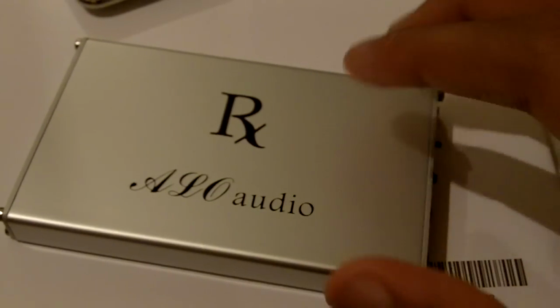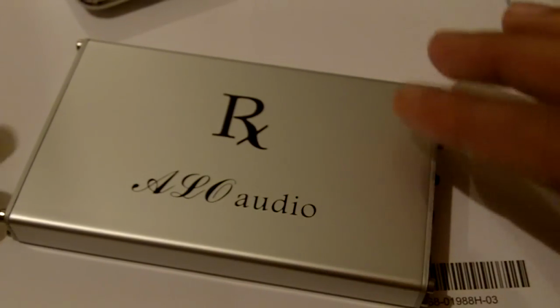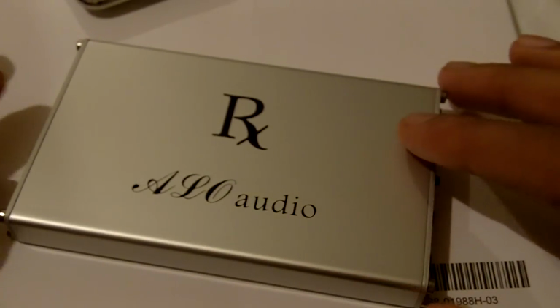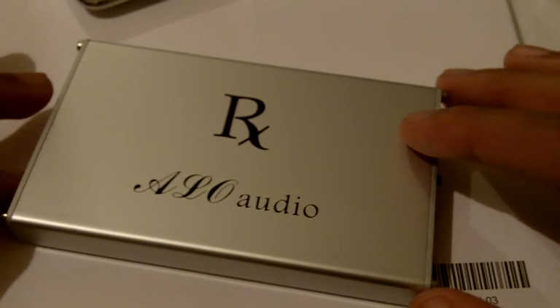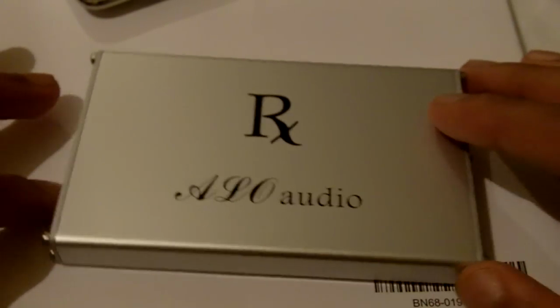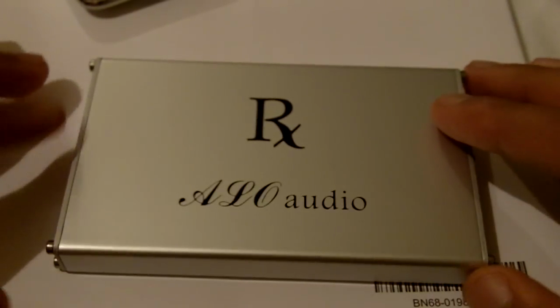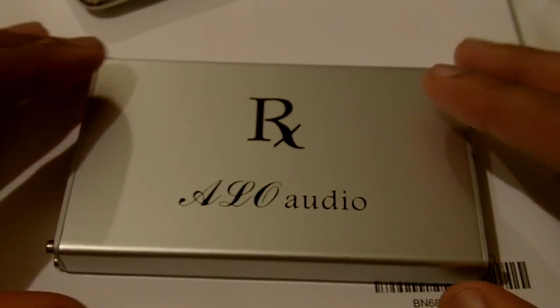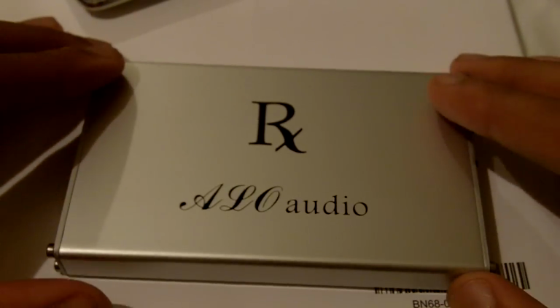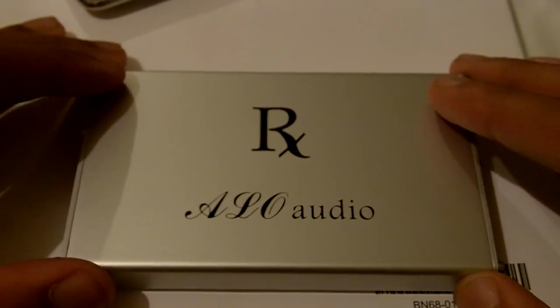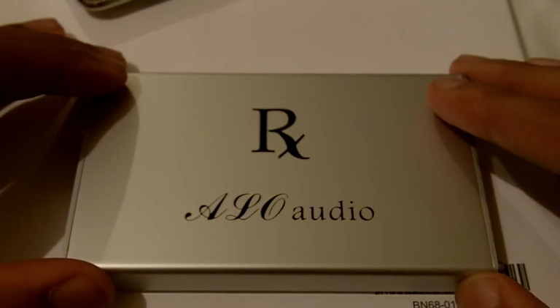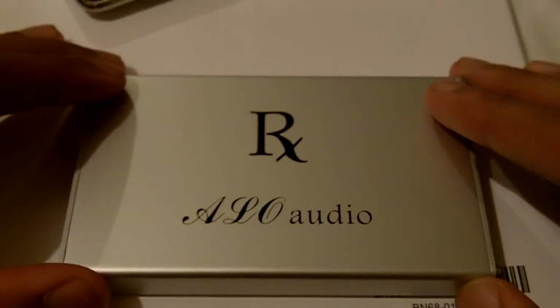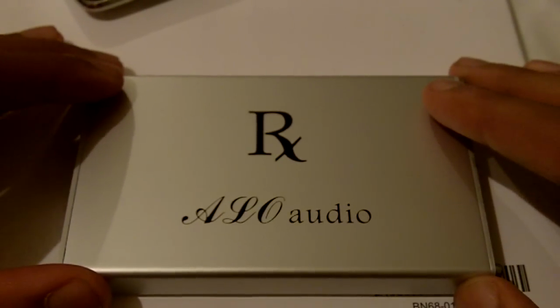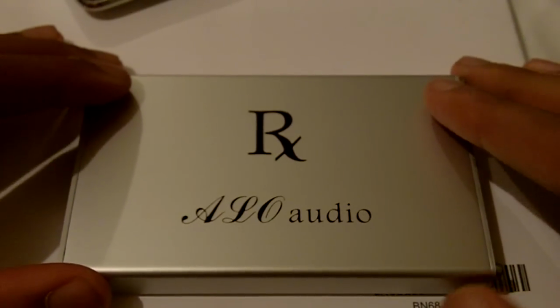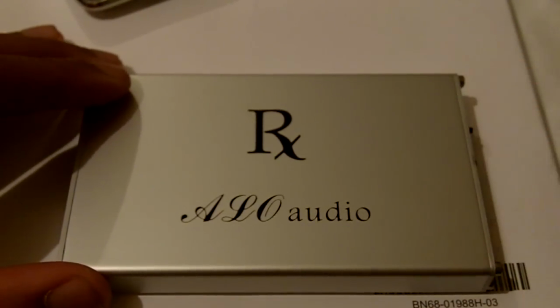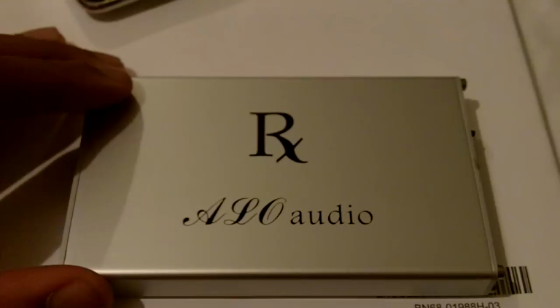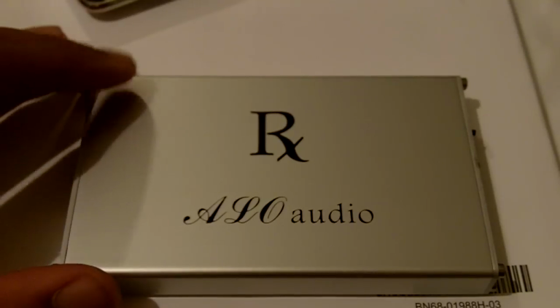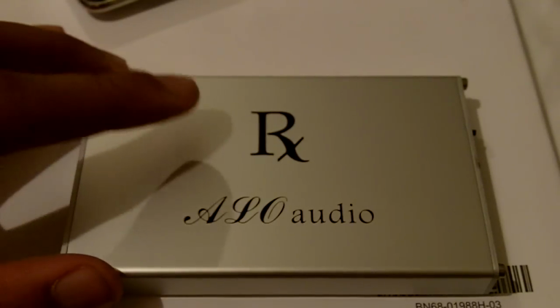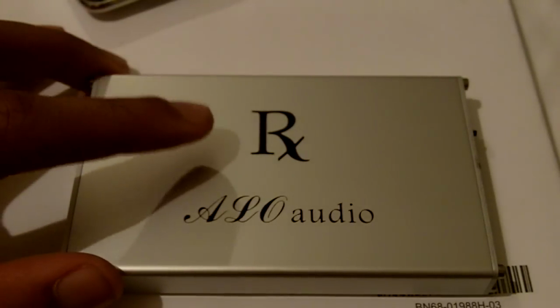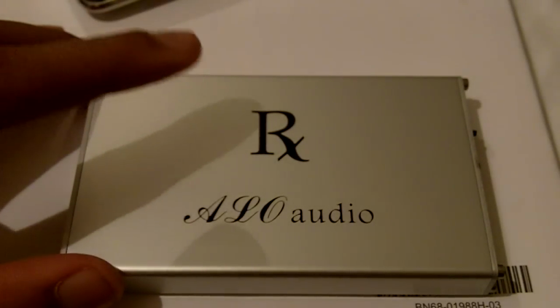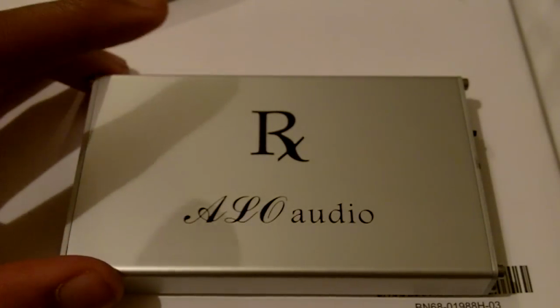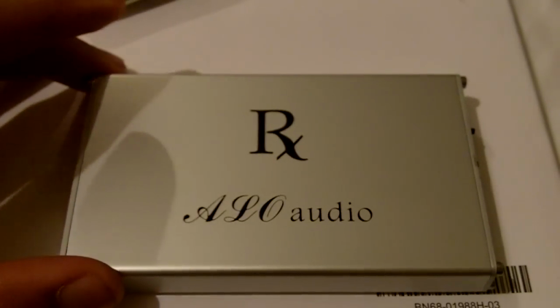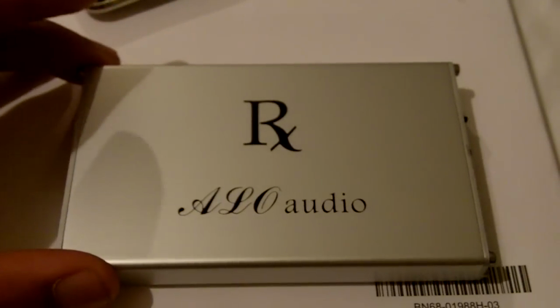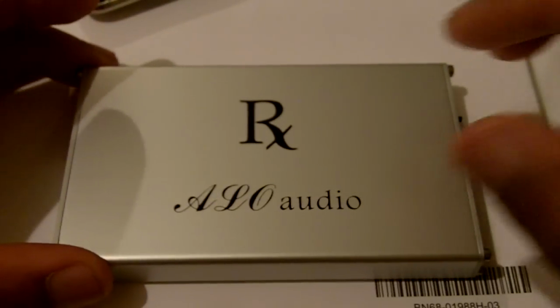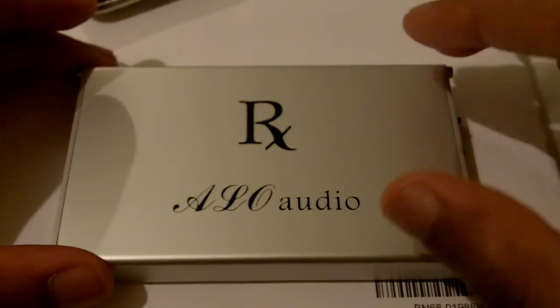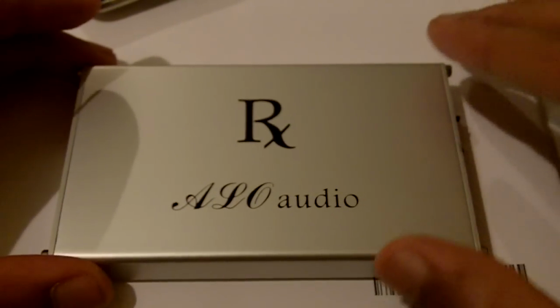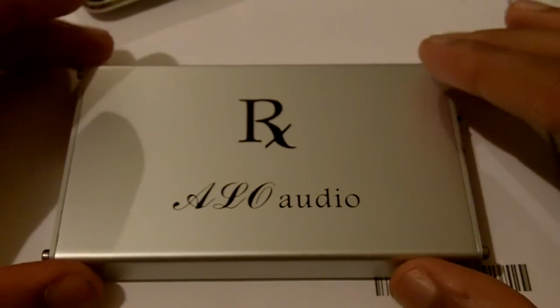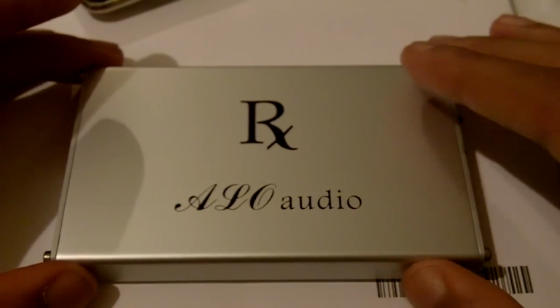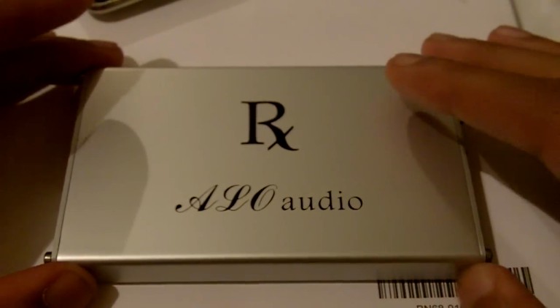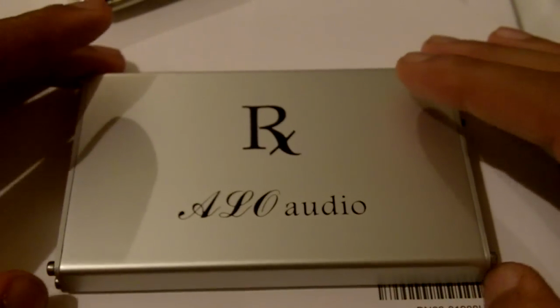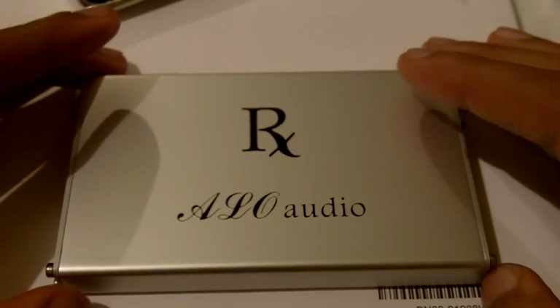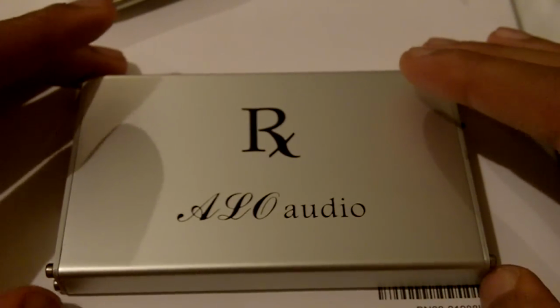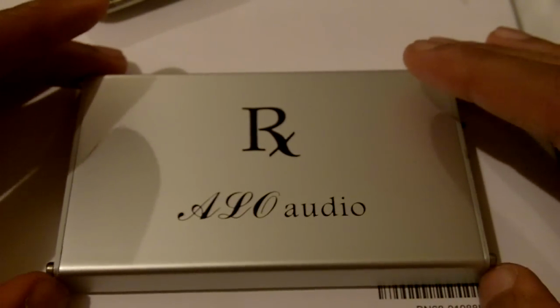Hello guys, today I'm going to talk about the RX-ALO Audio Portable Headphone Amplifier.